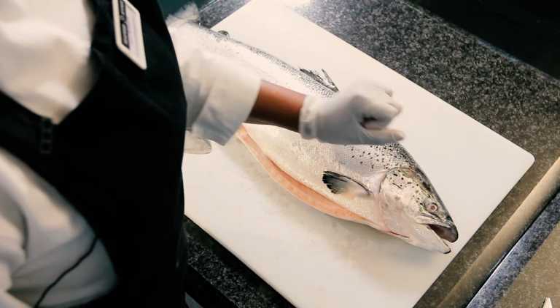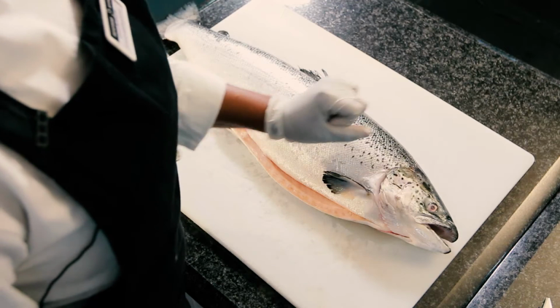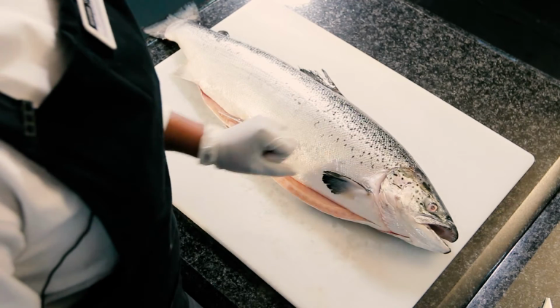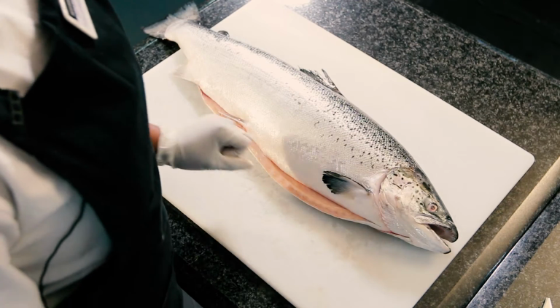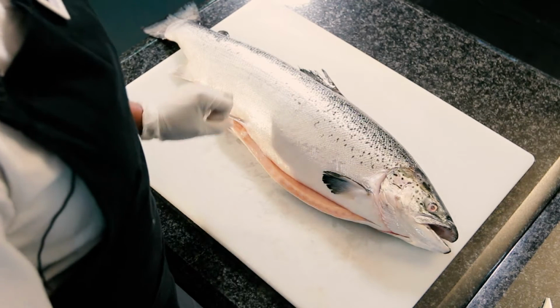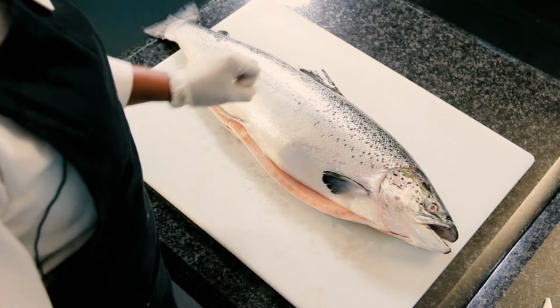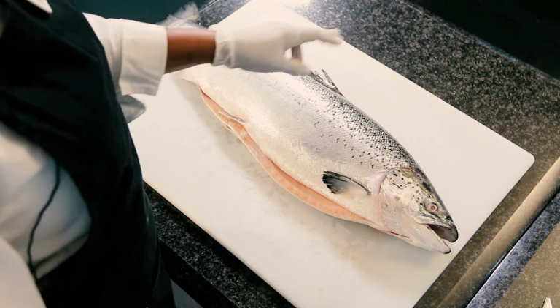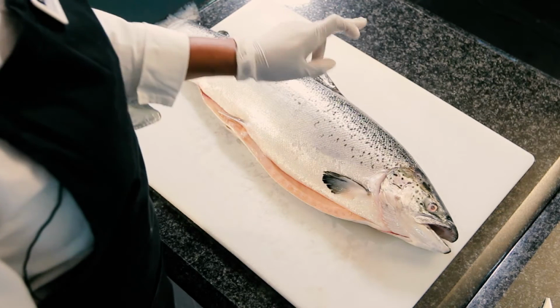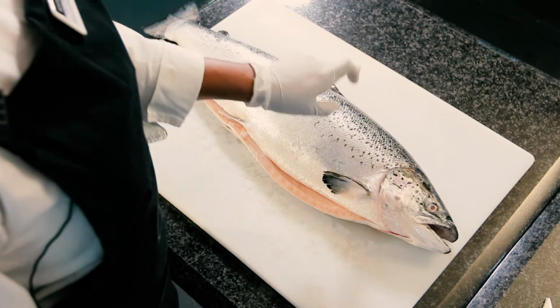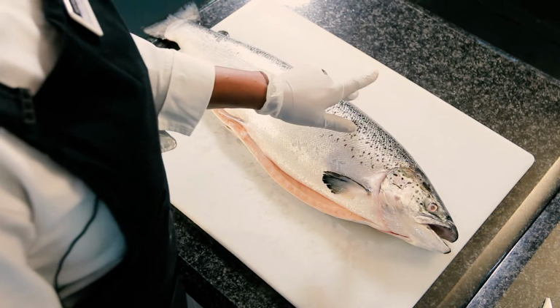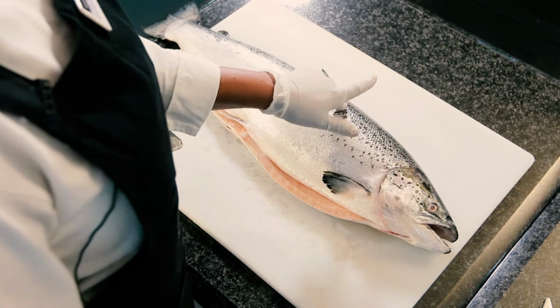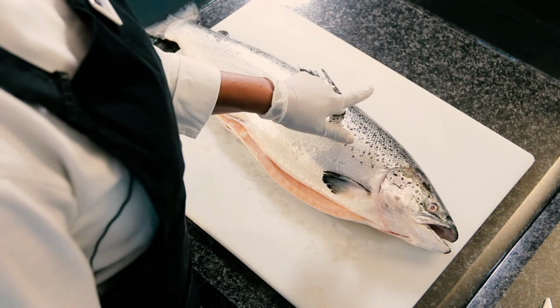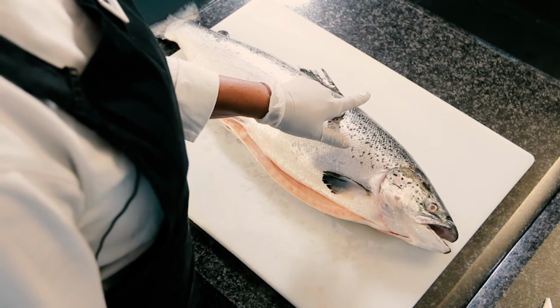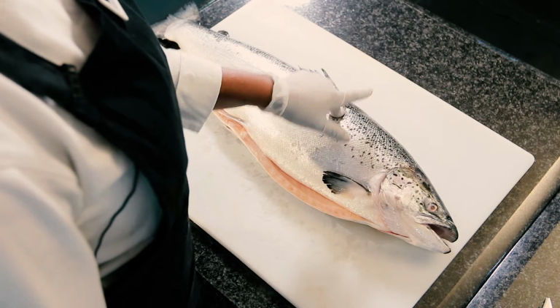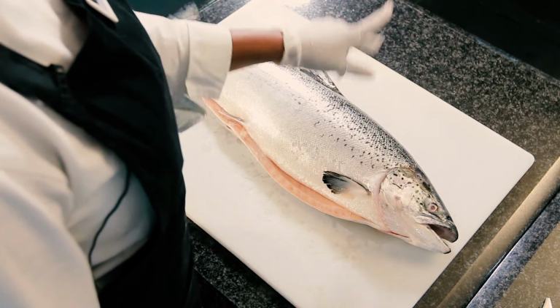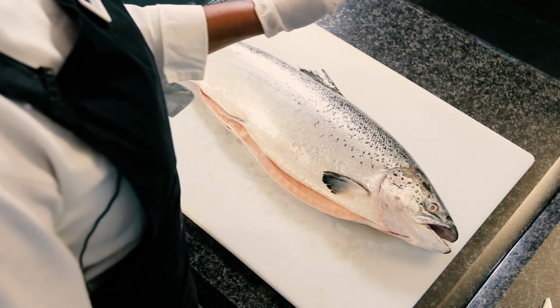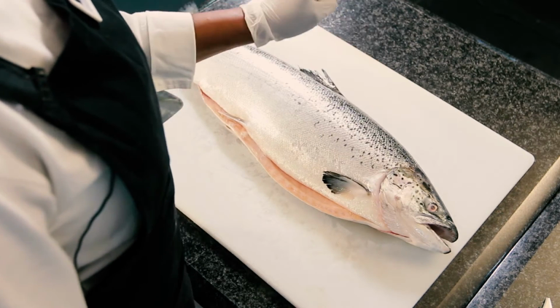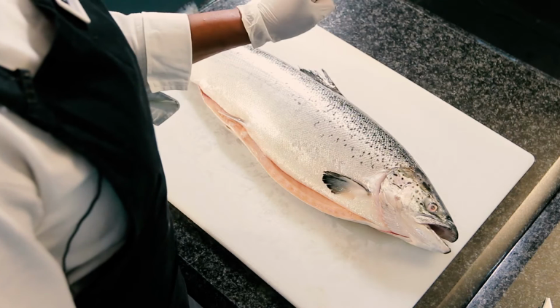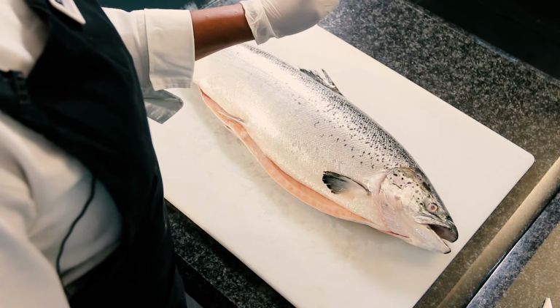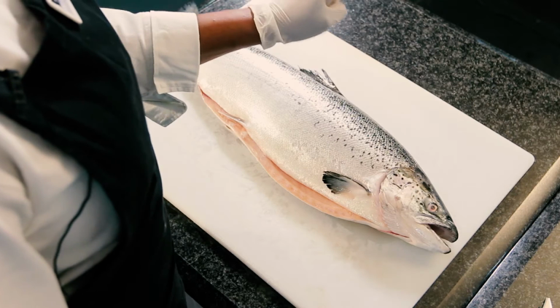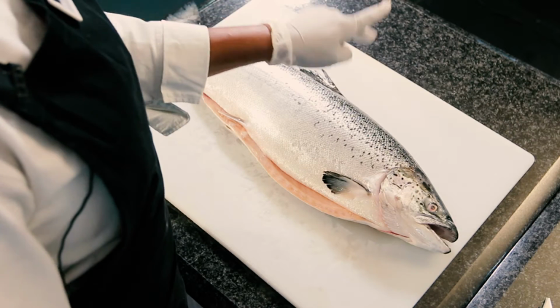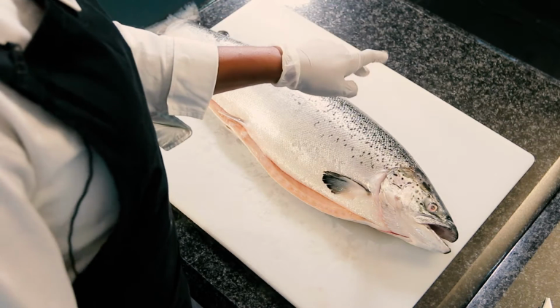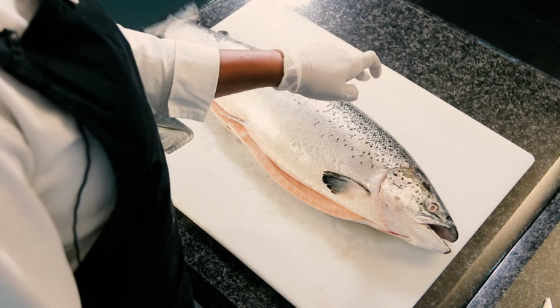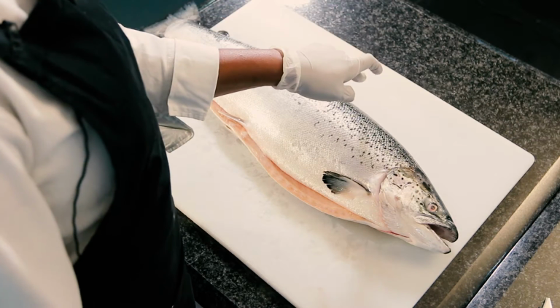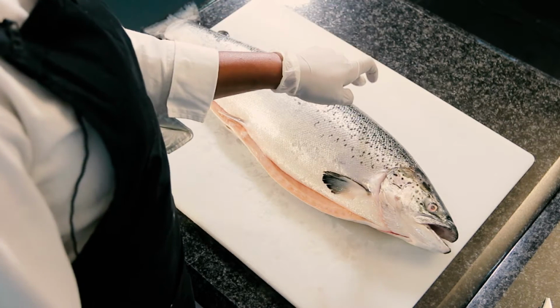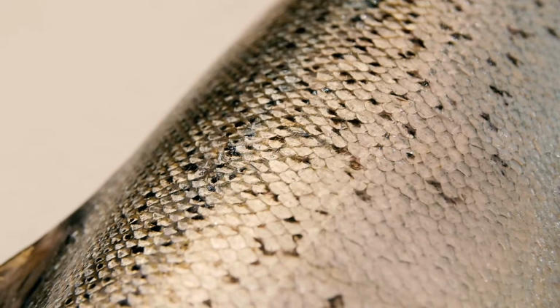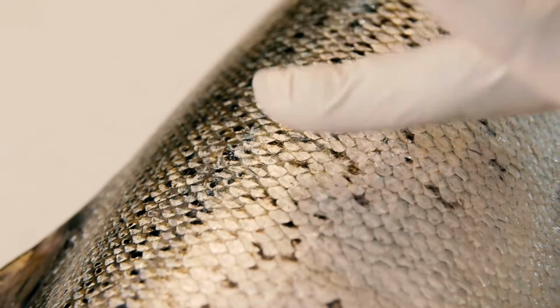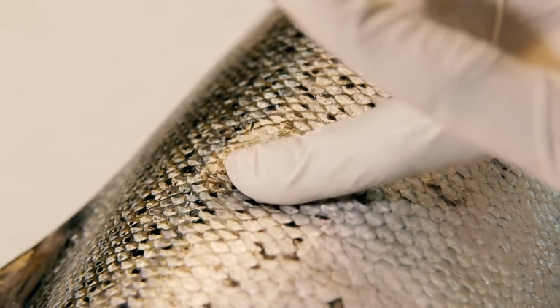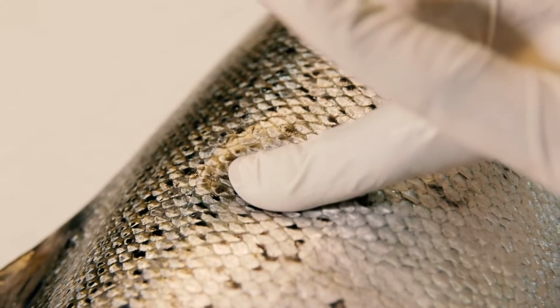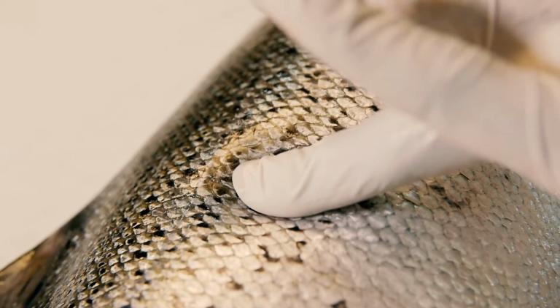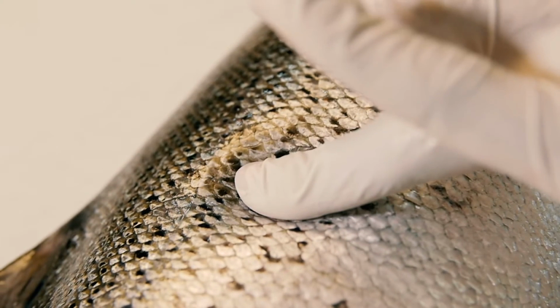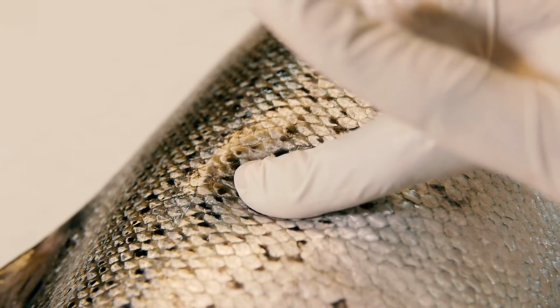And fourthly, when you put your finger on the fish, it must show the indent.